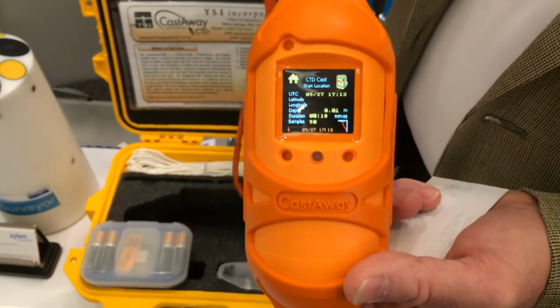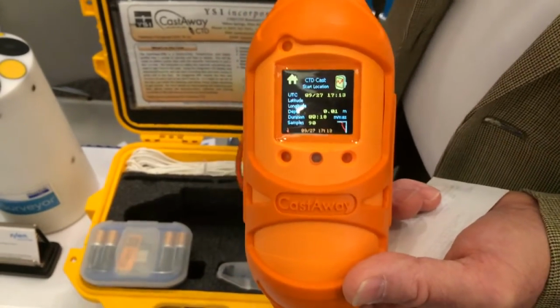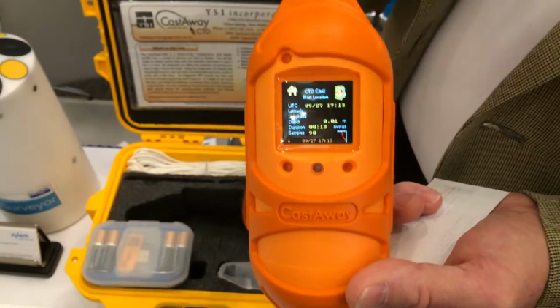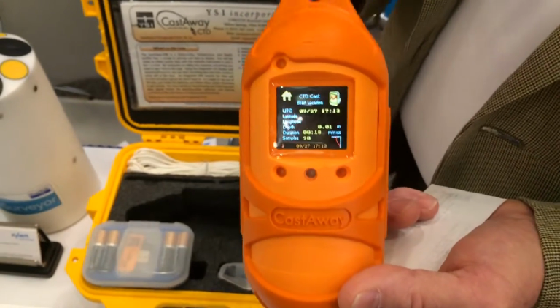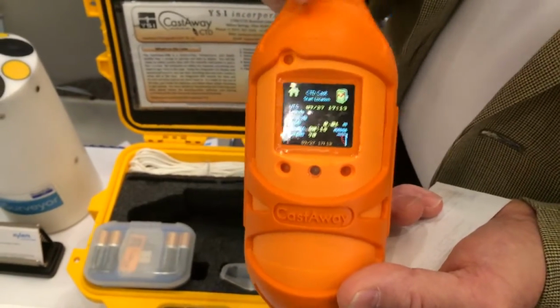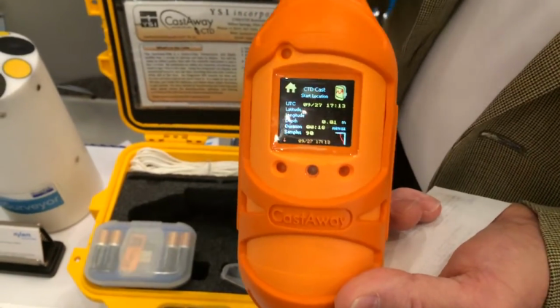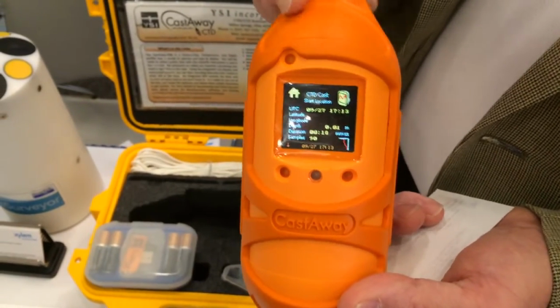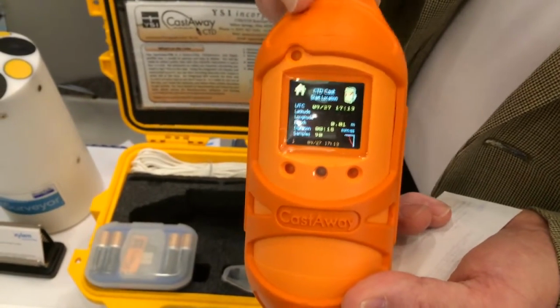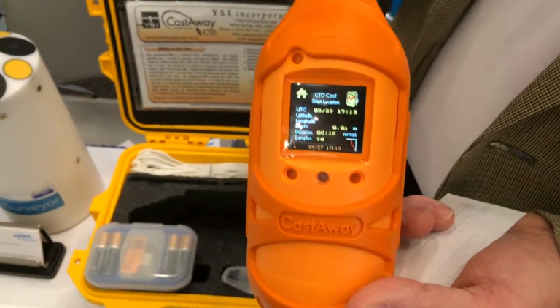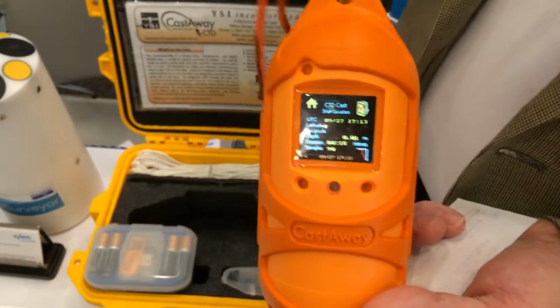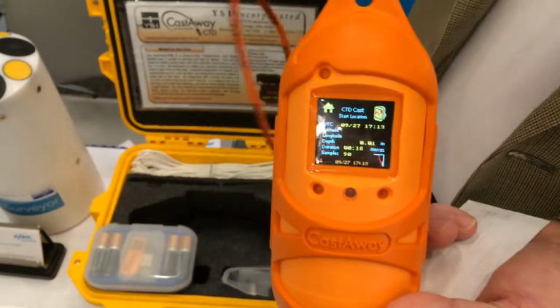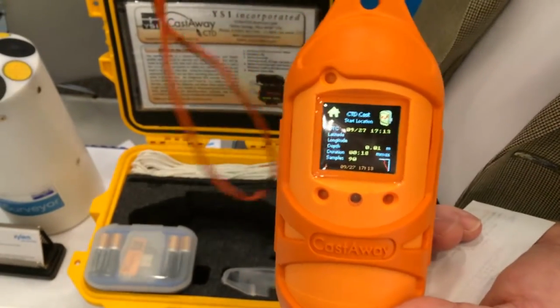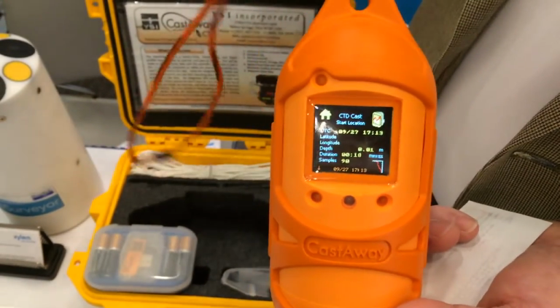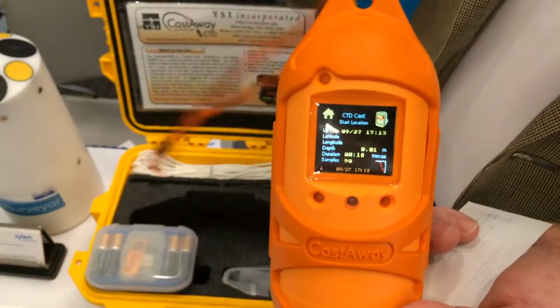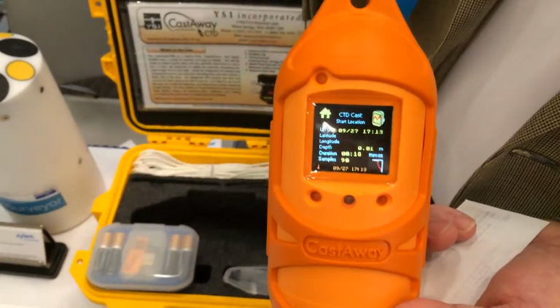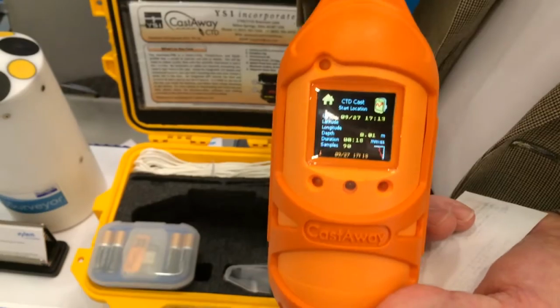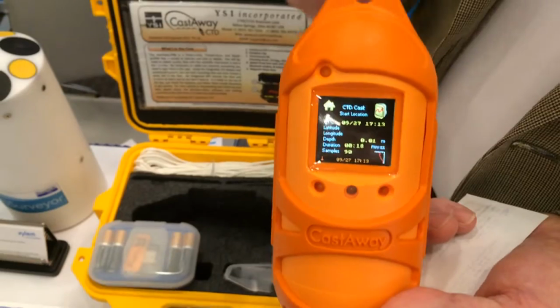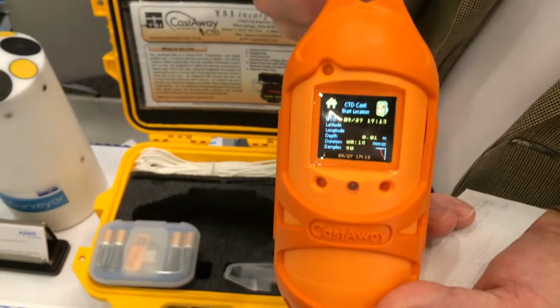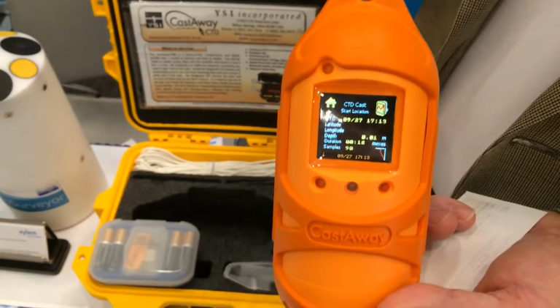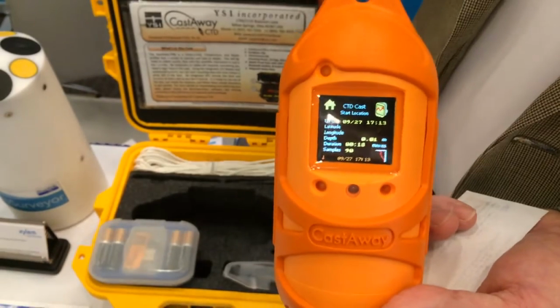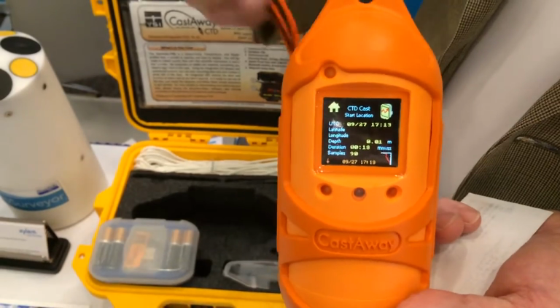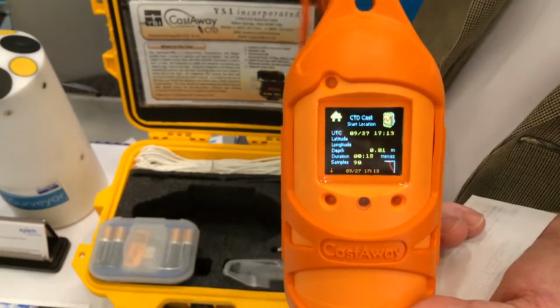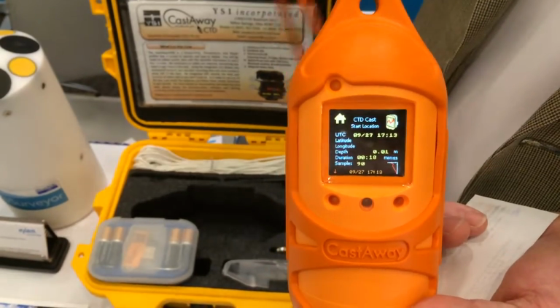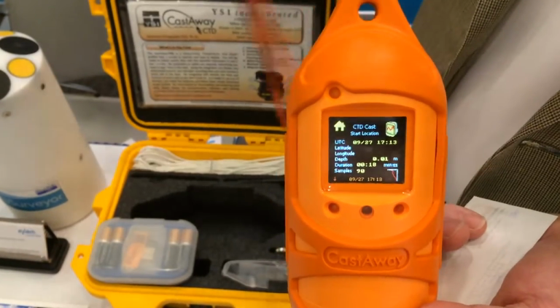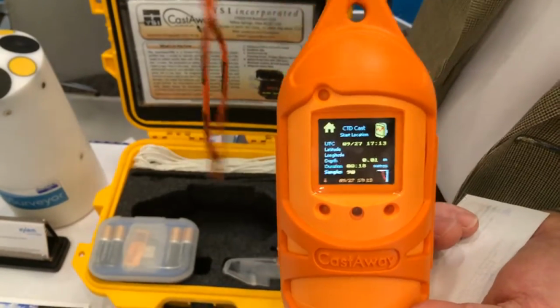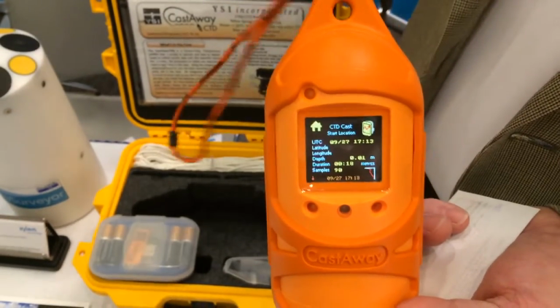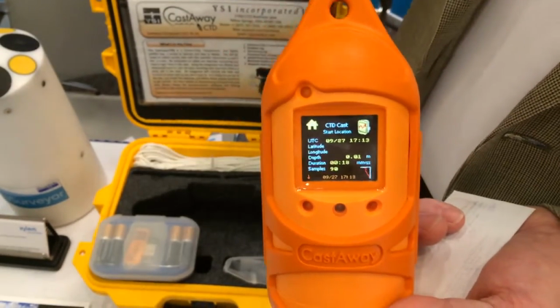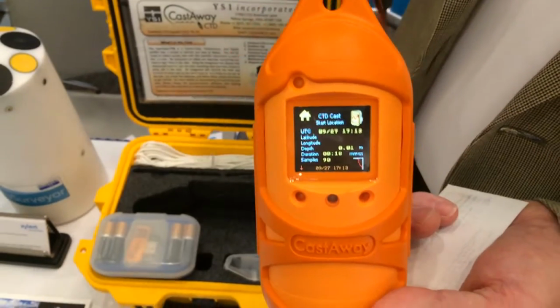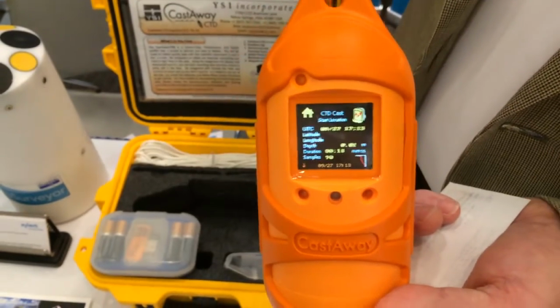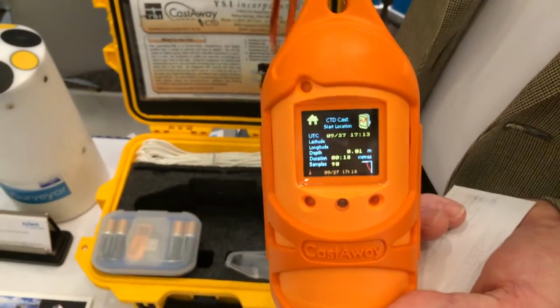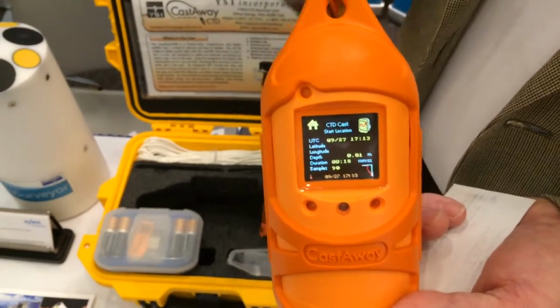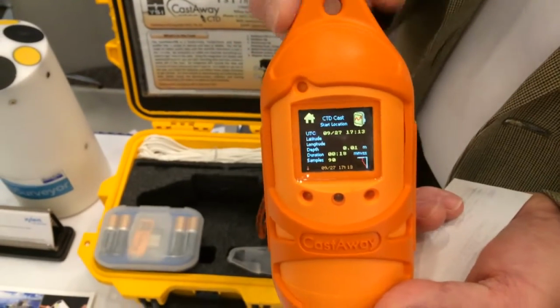That data is also uploaded via Bluetooth to your computer — your laptop — if you're paired to it.